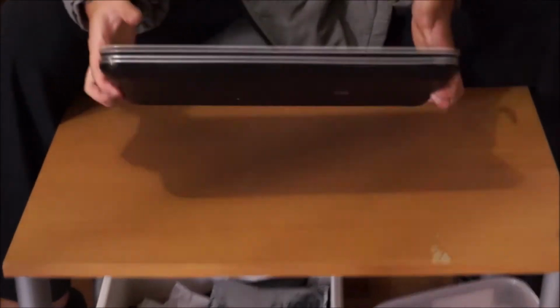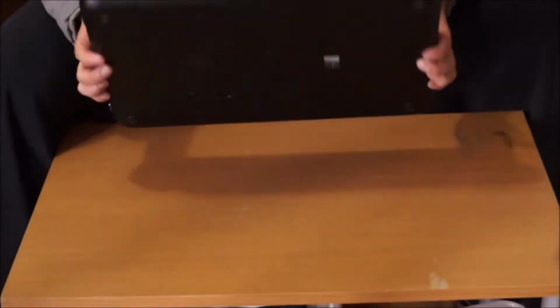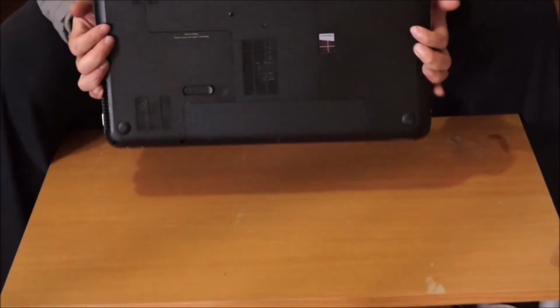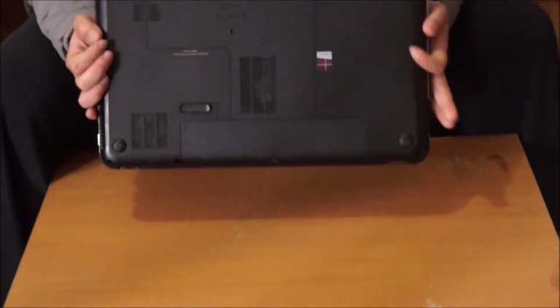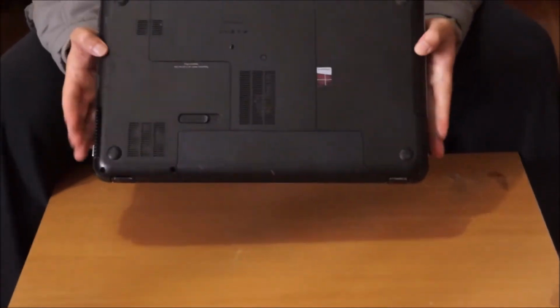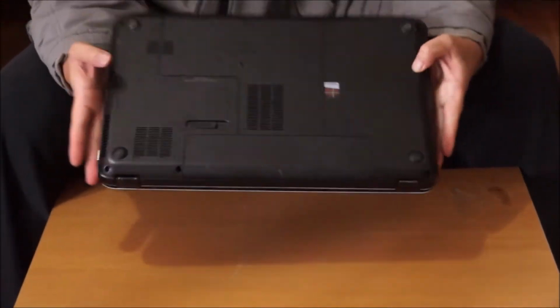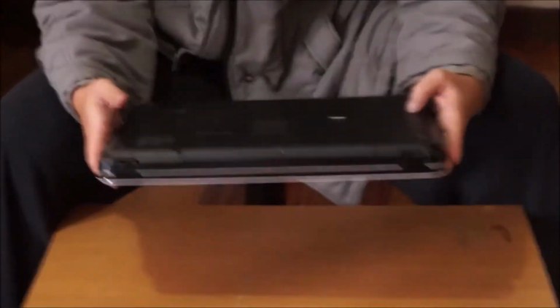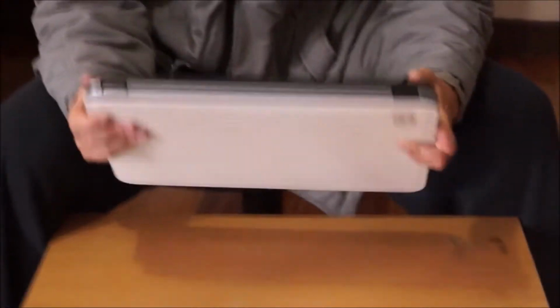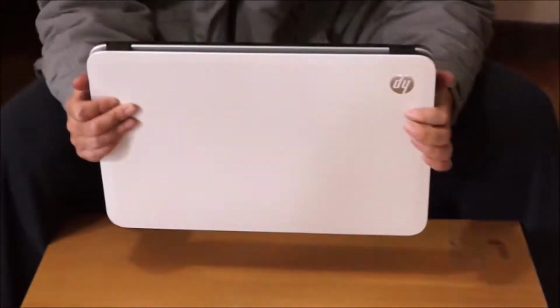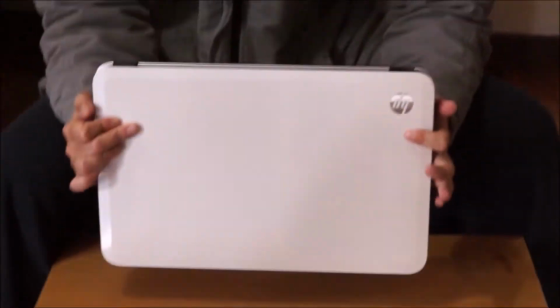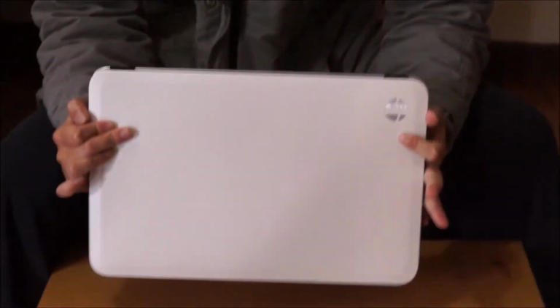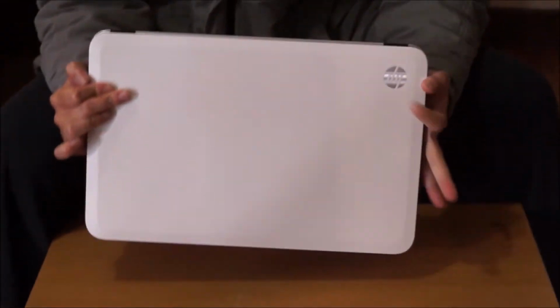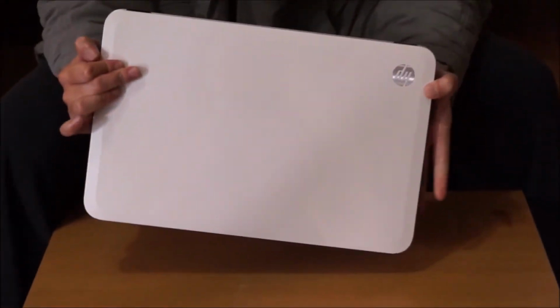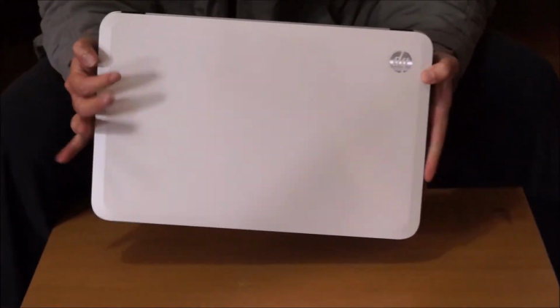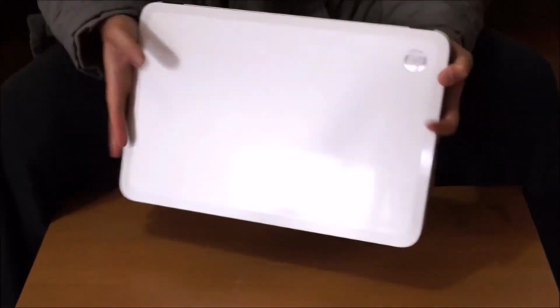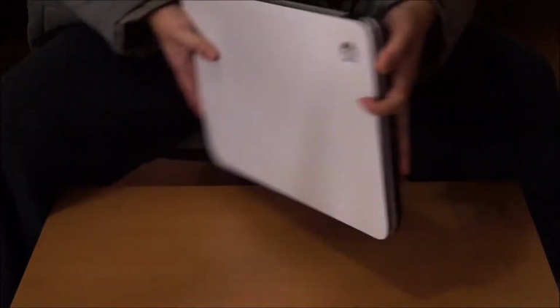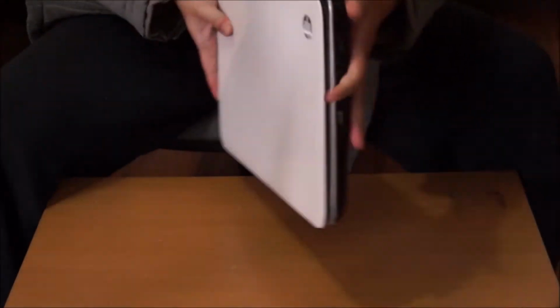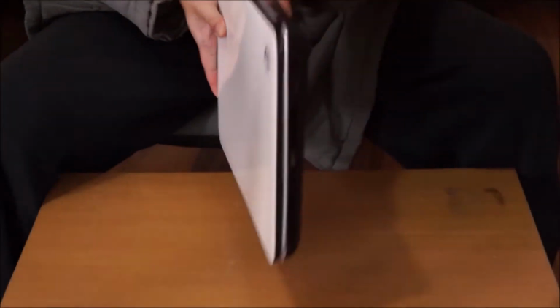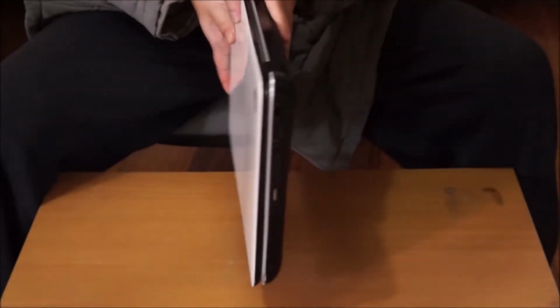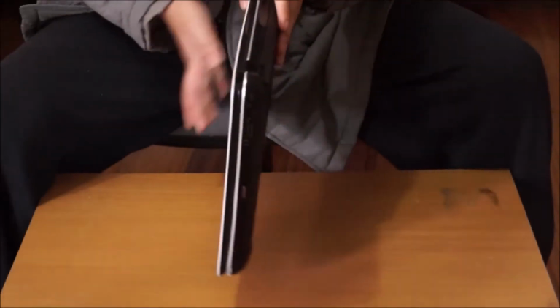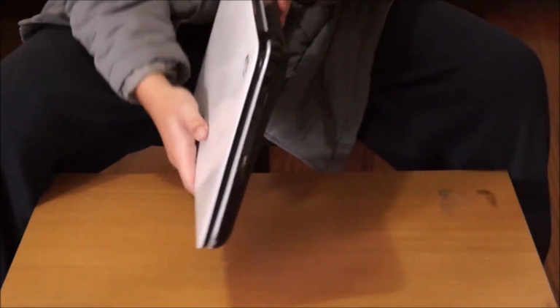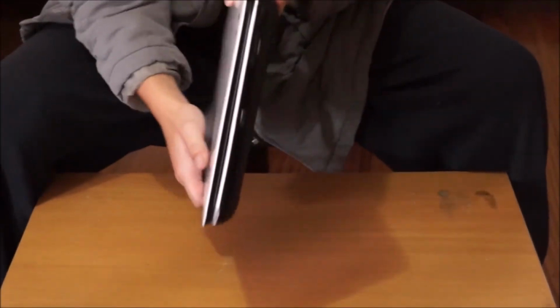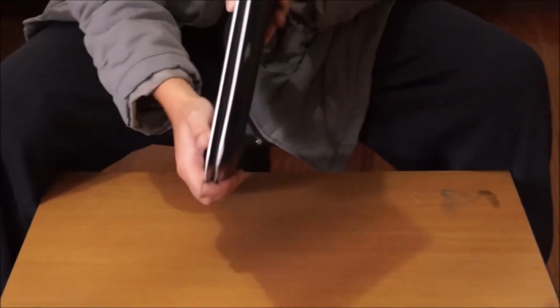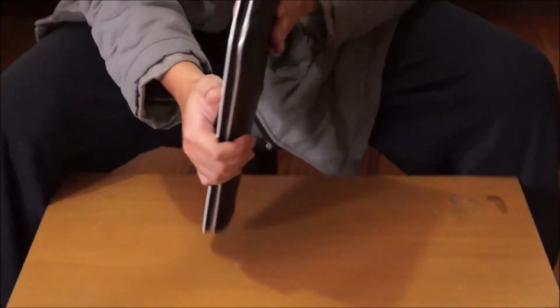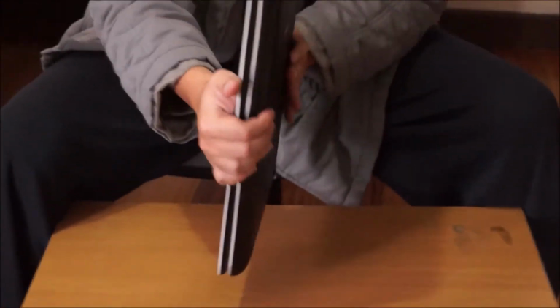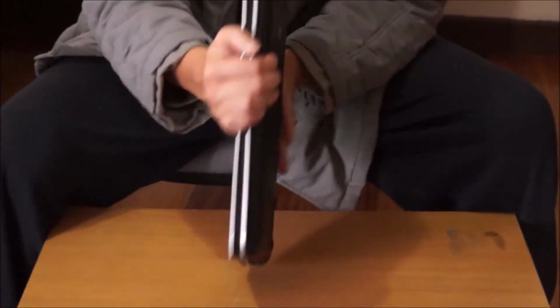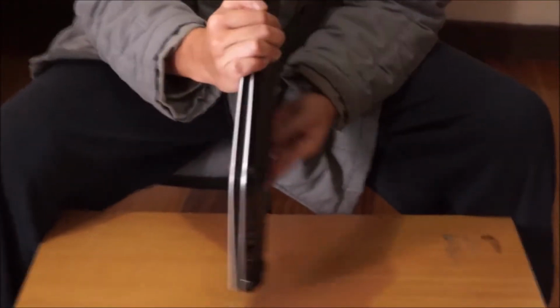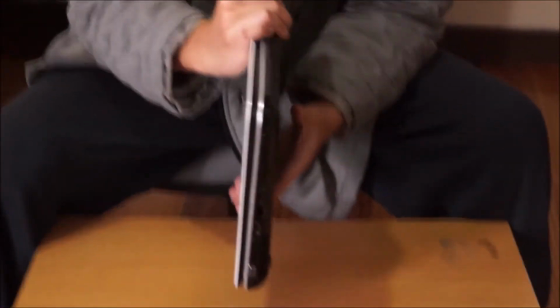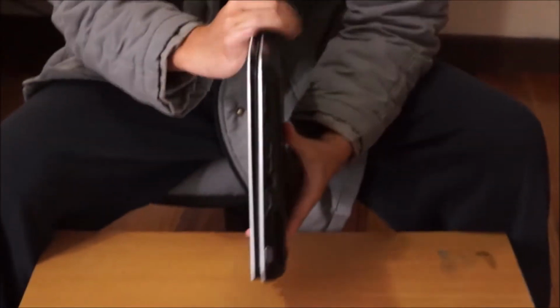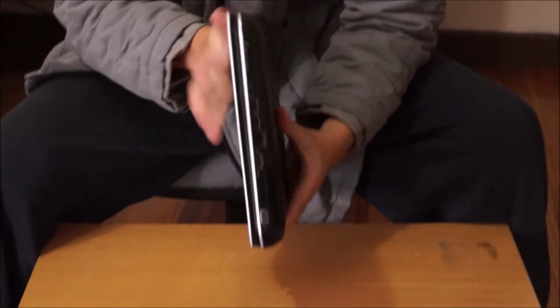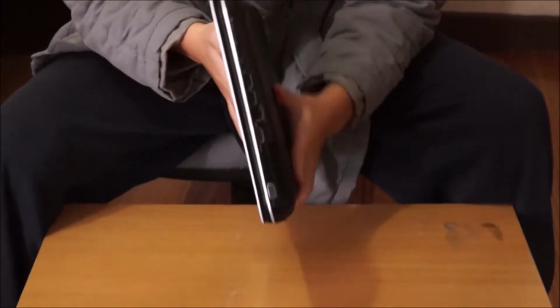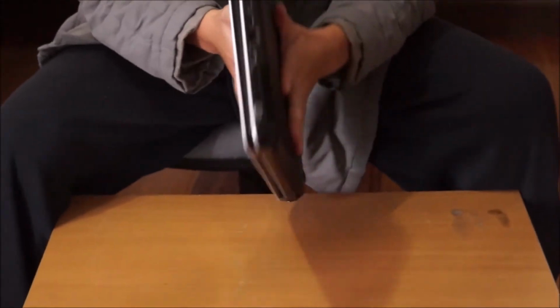Remember to put your laptop on something soft so you don't scratch it when you move it around or damage your laptop.